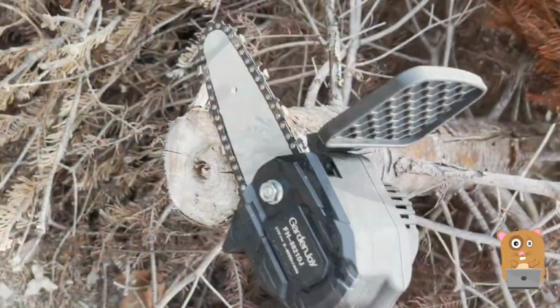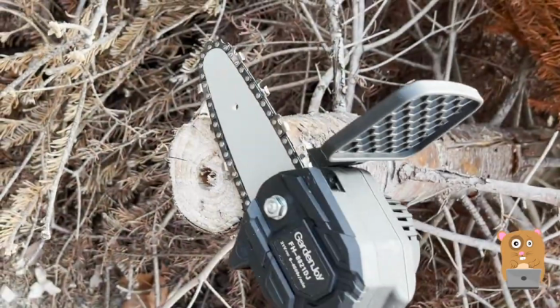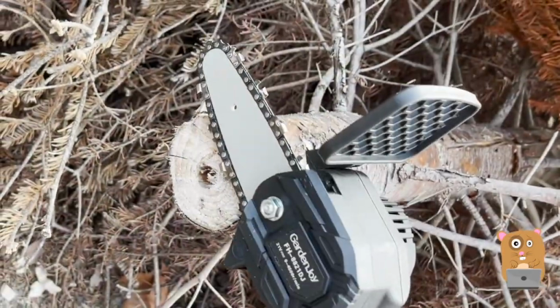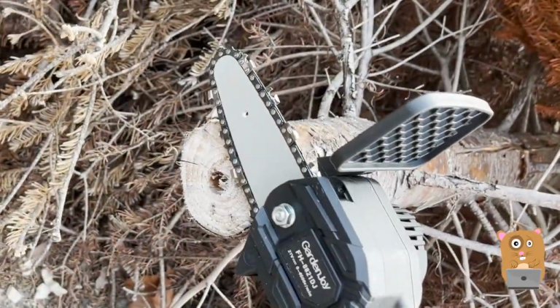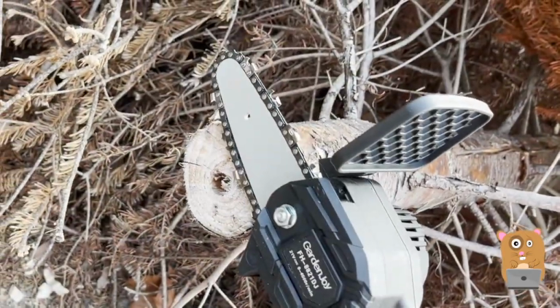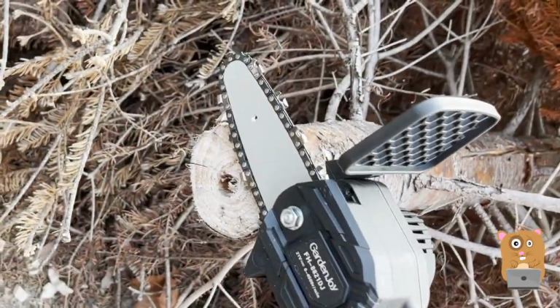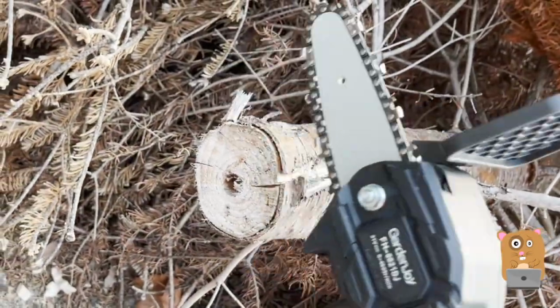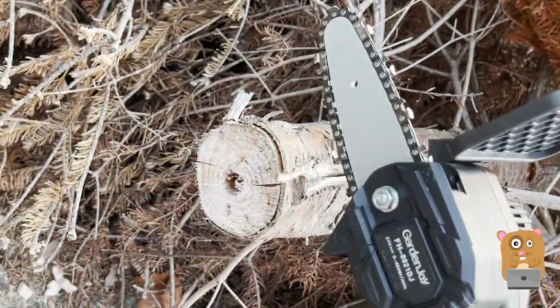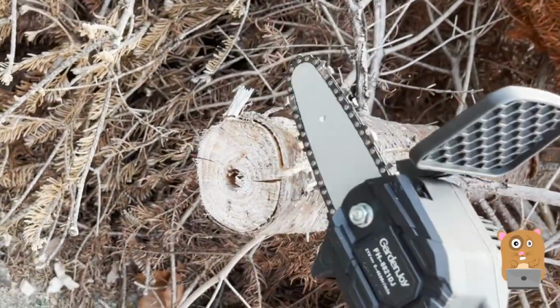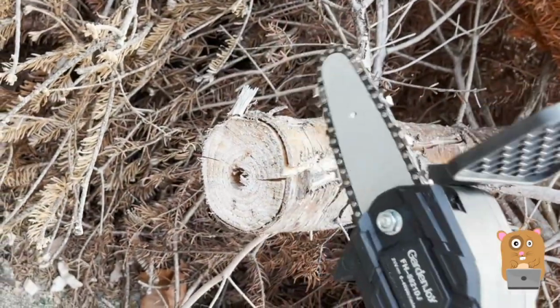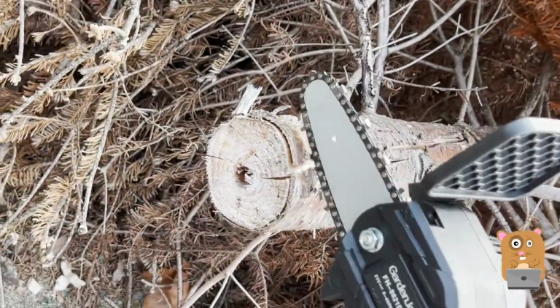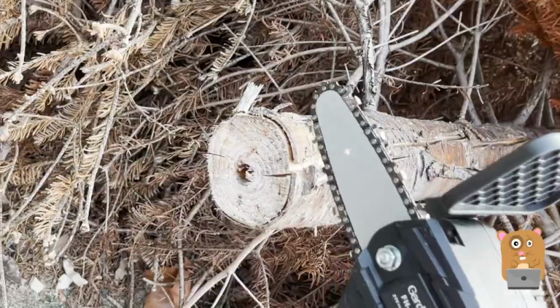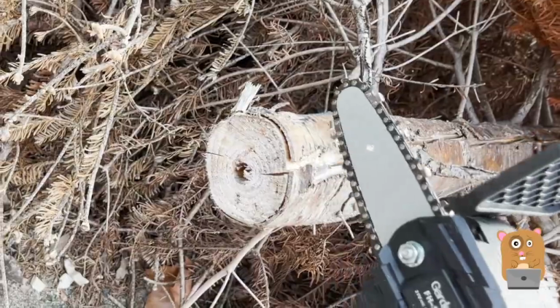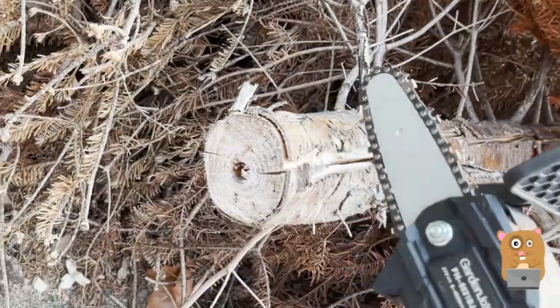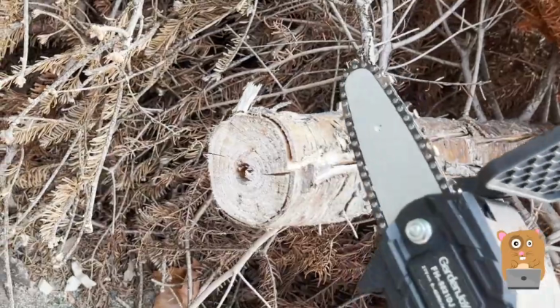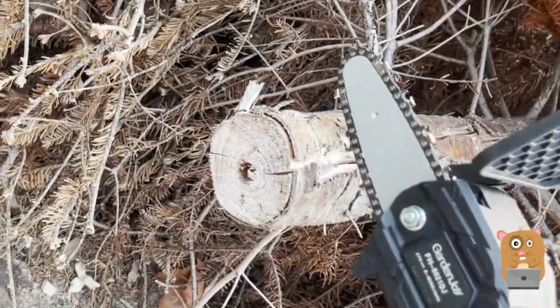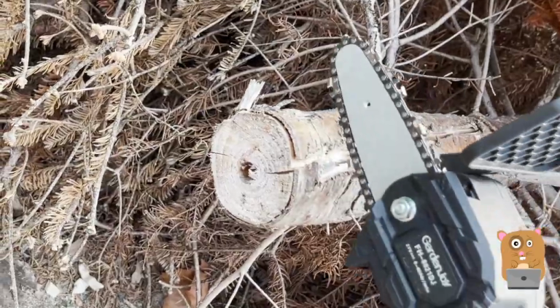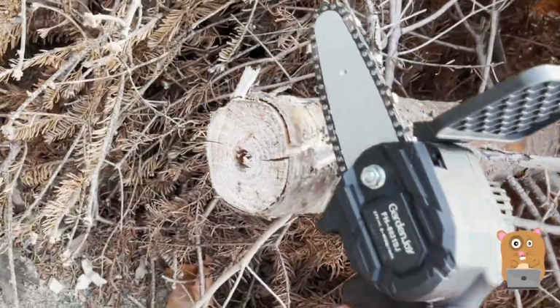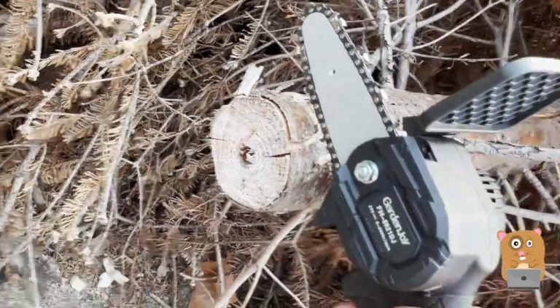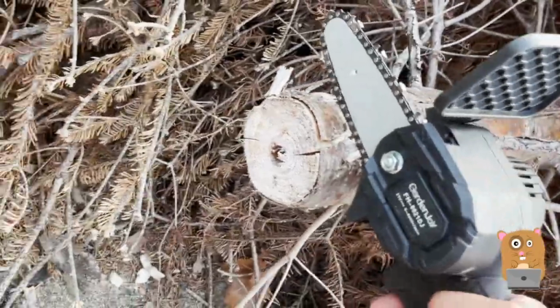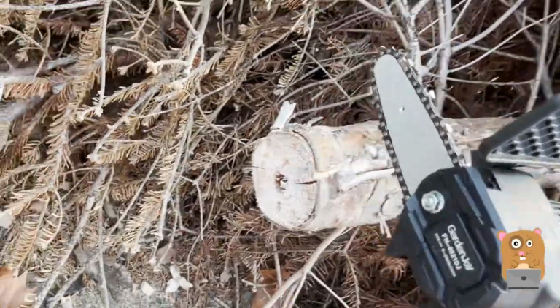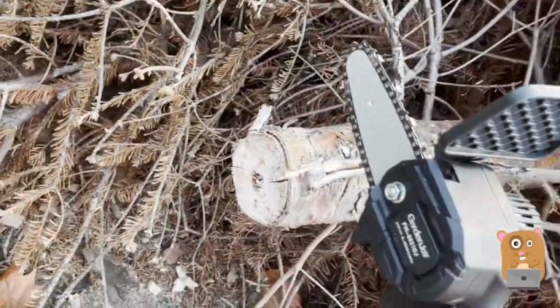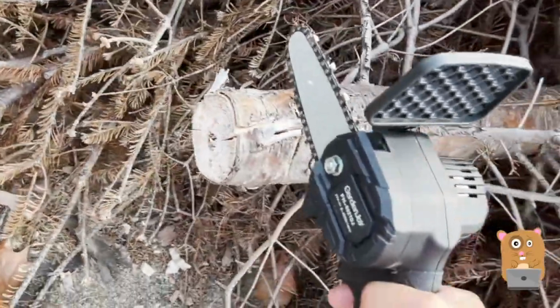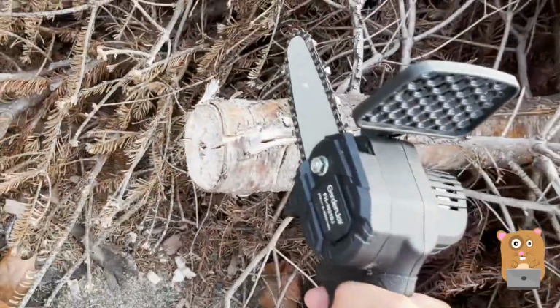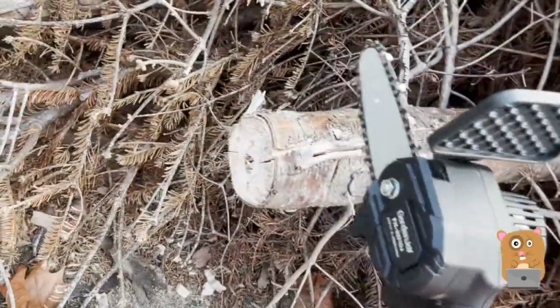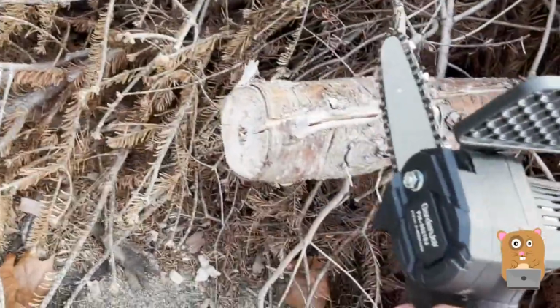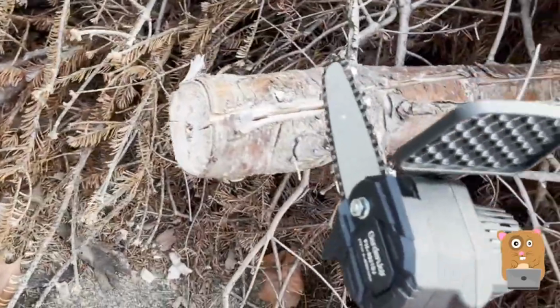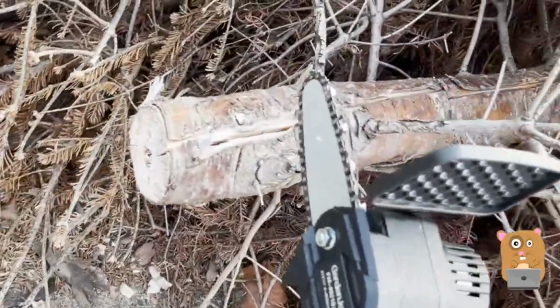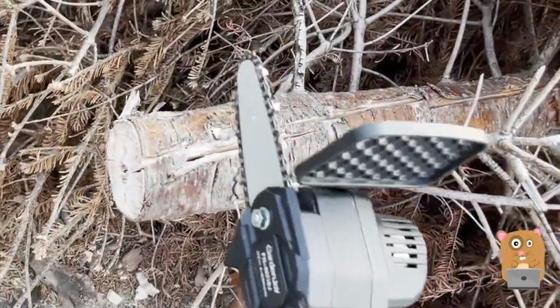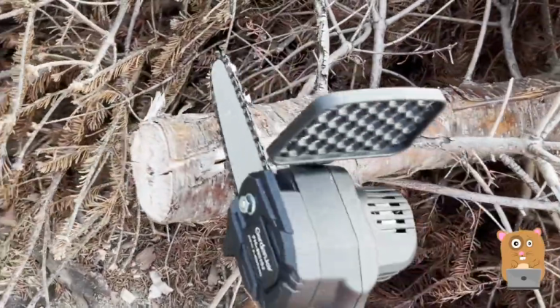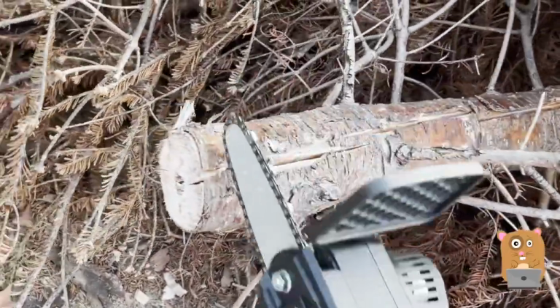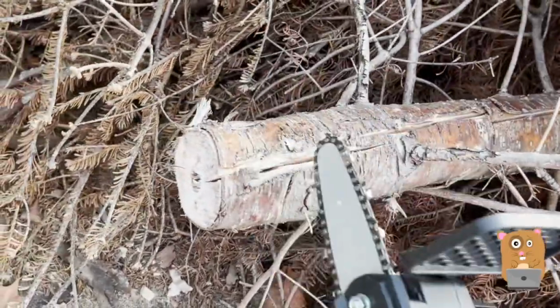Here's a Christmas tree. The diameter of this is about 3 inches — at least 3 inches. Now let's chop this up.